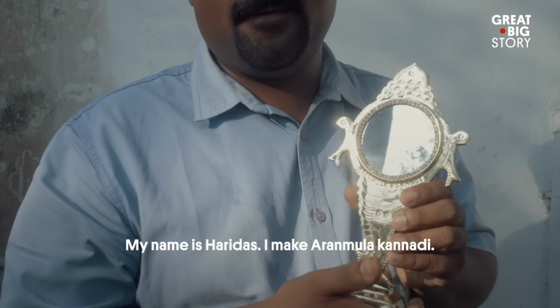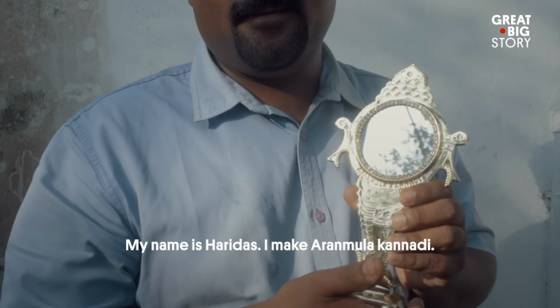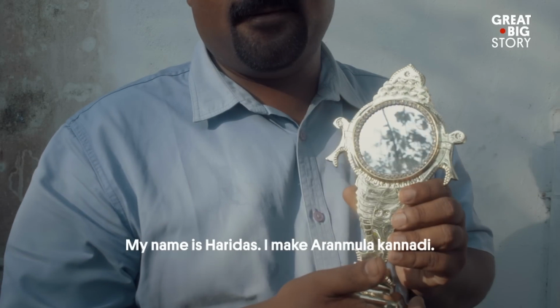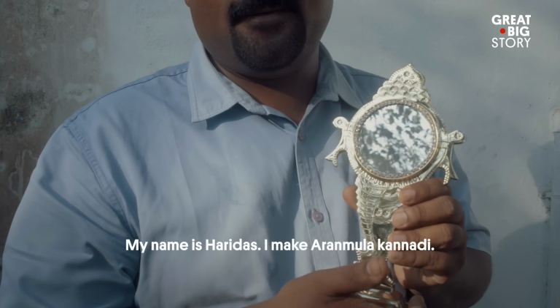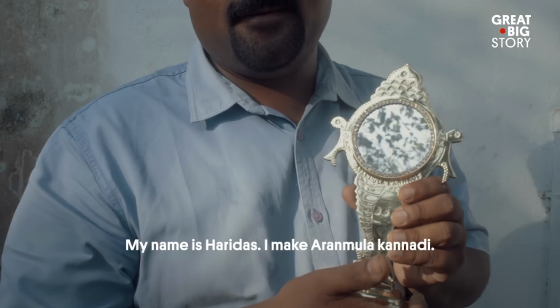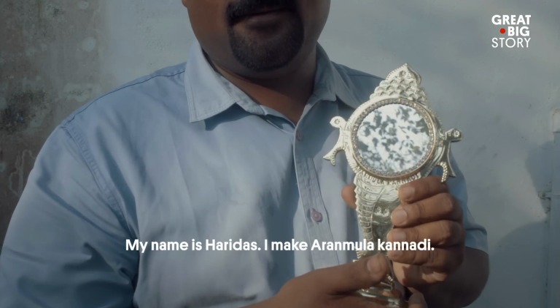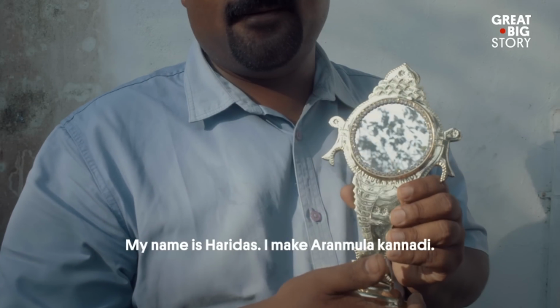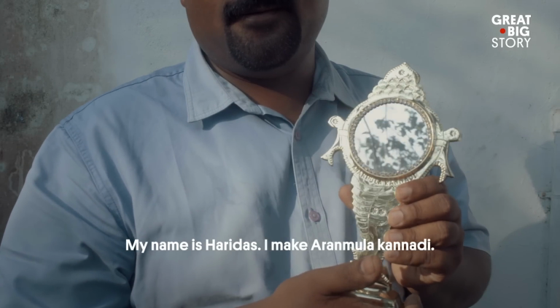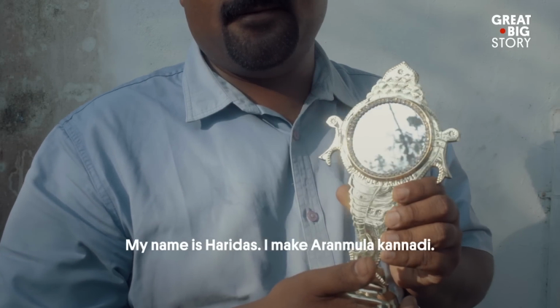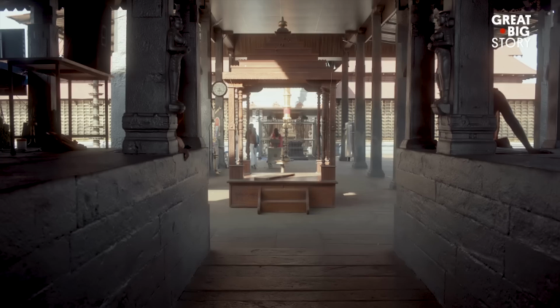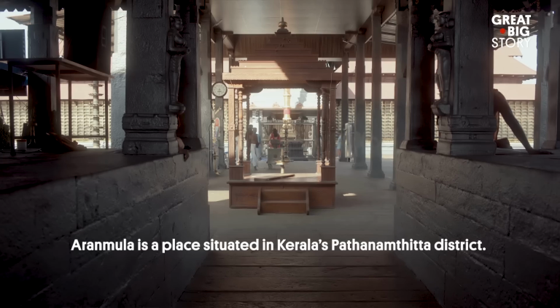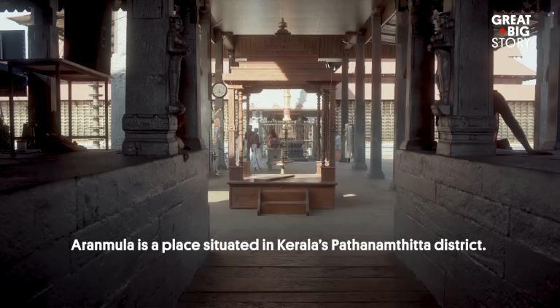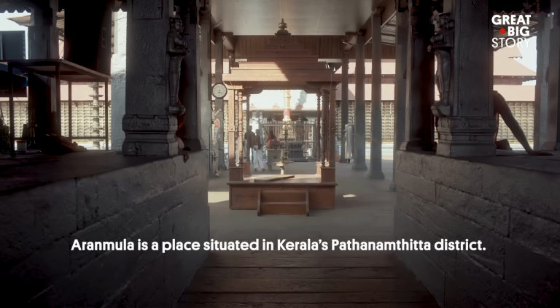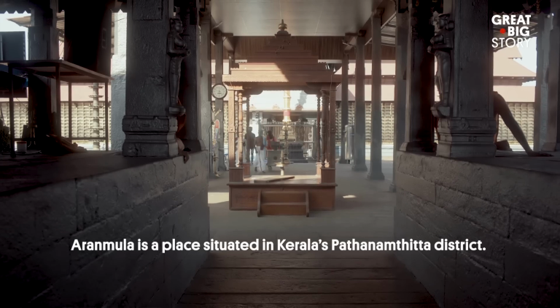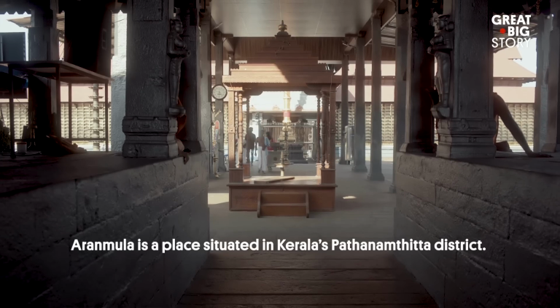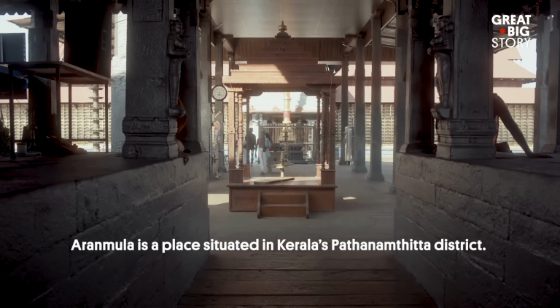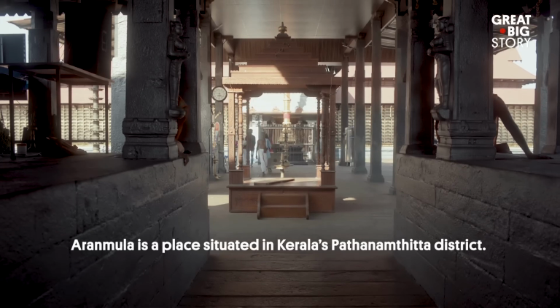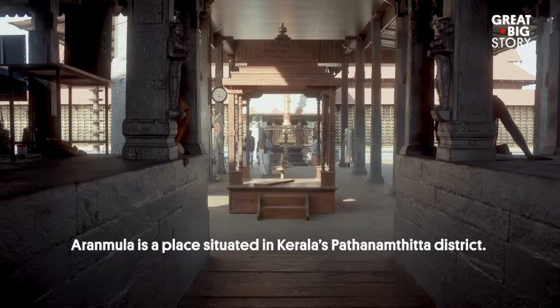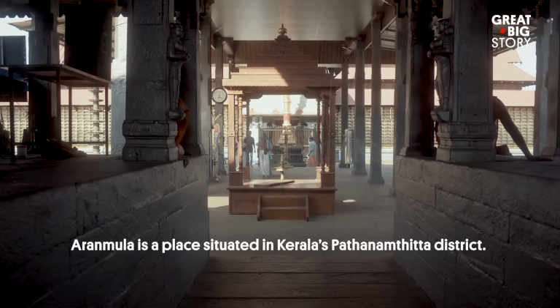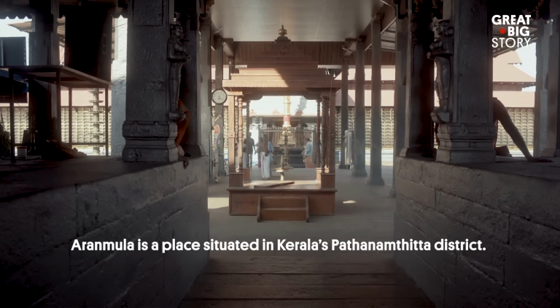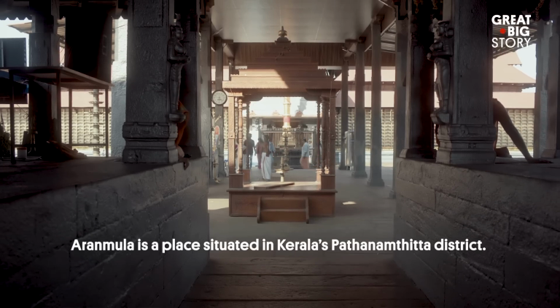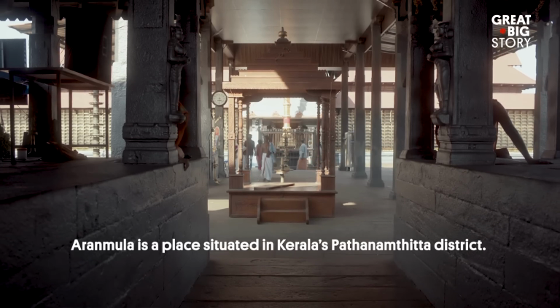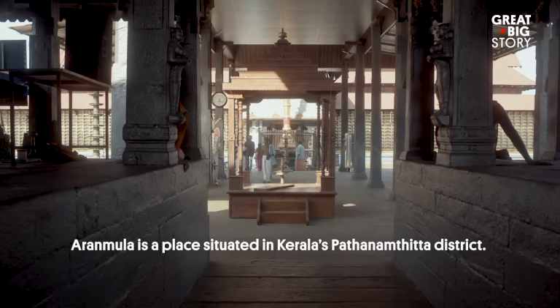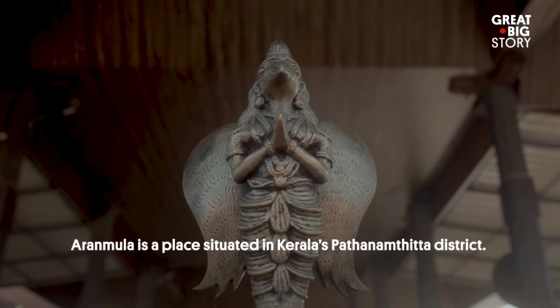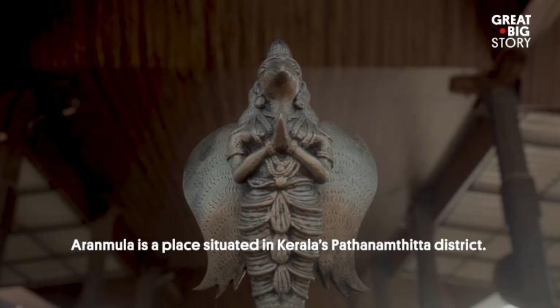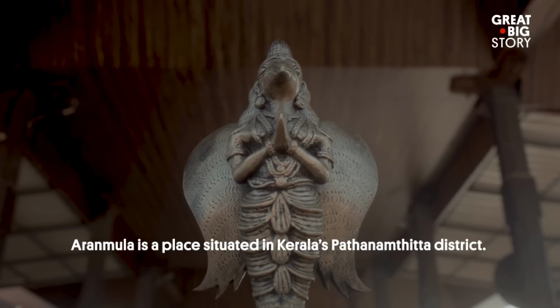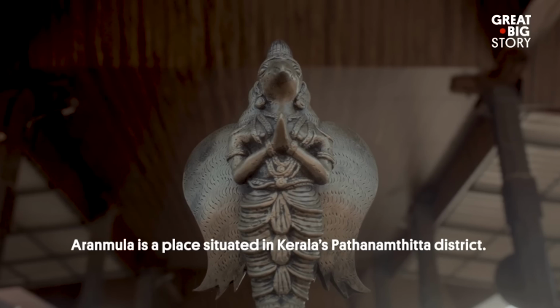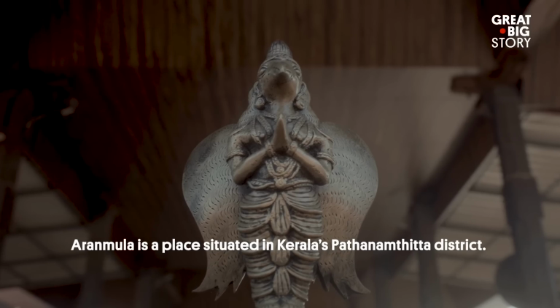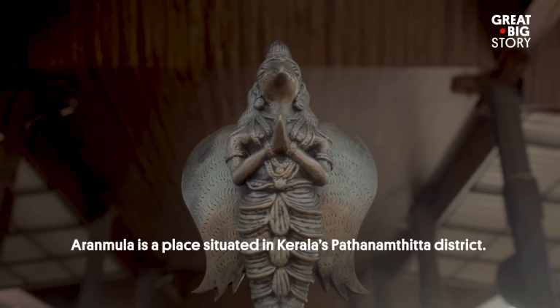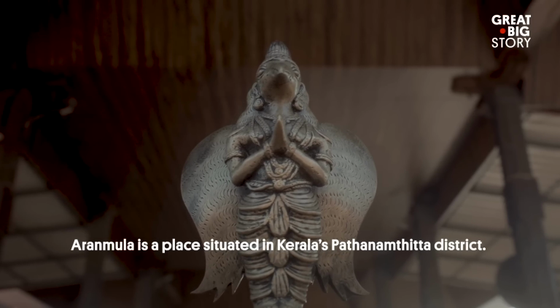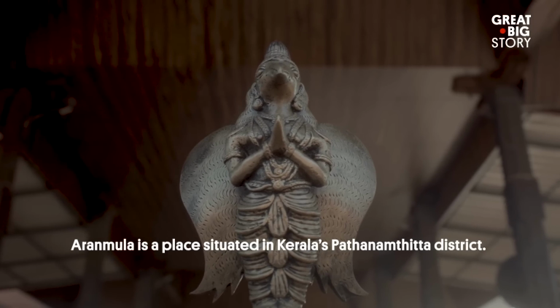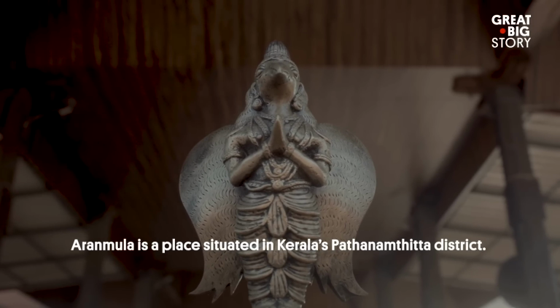It is a very difficult one. The Aranmula Kannadi is a mirror from Kerala.